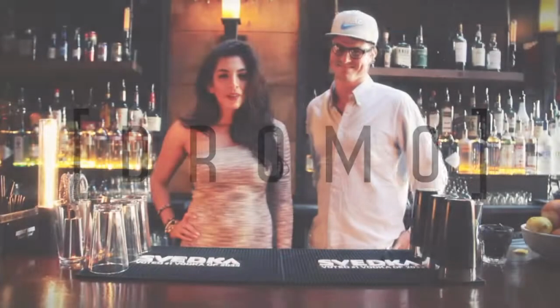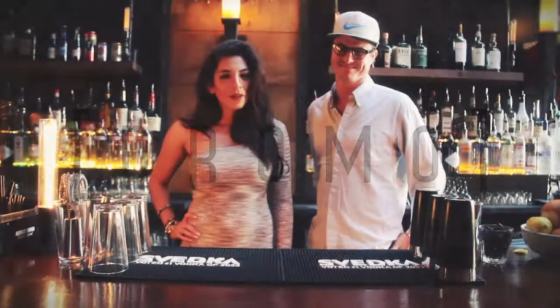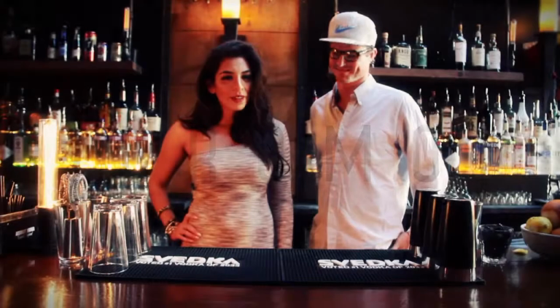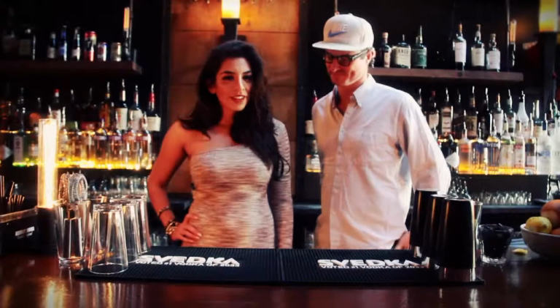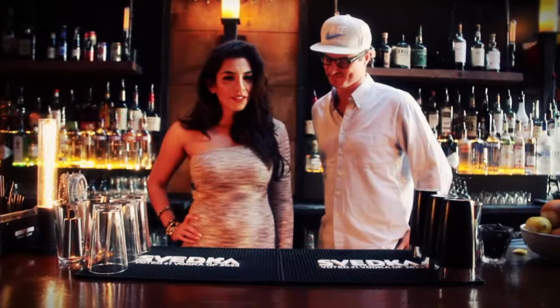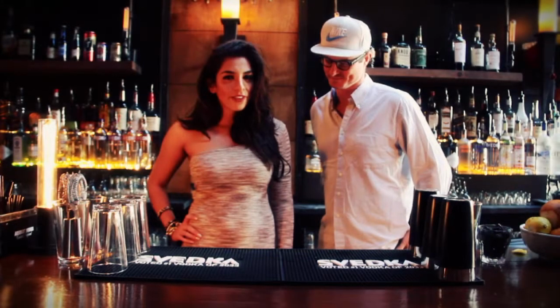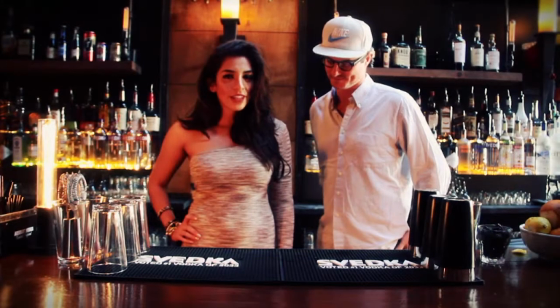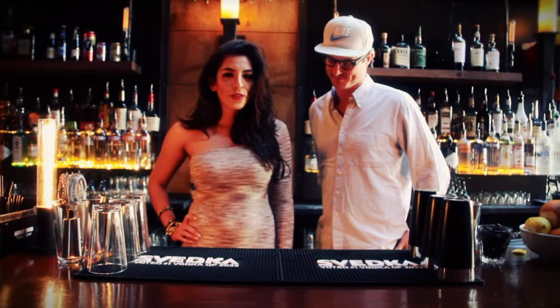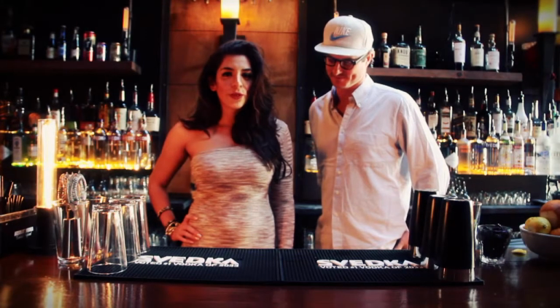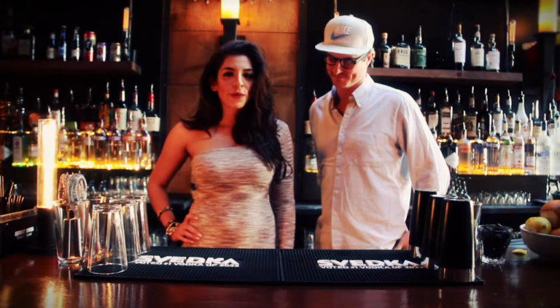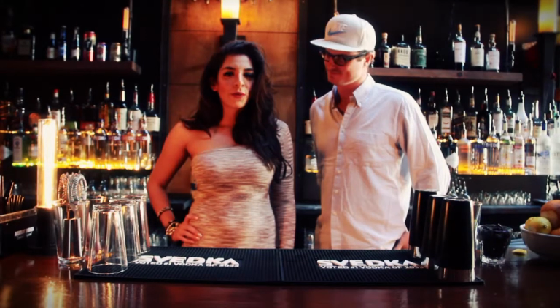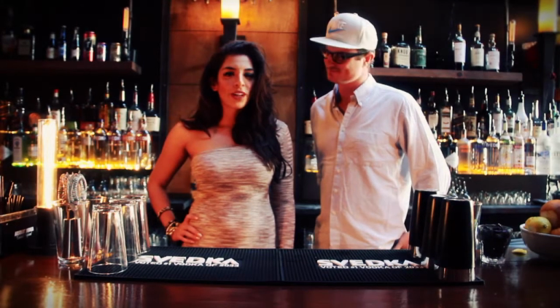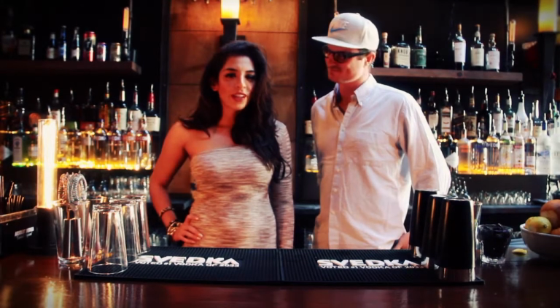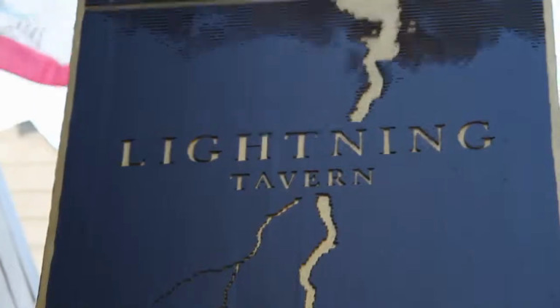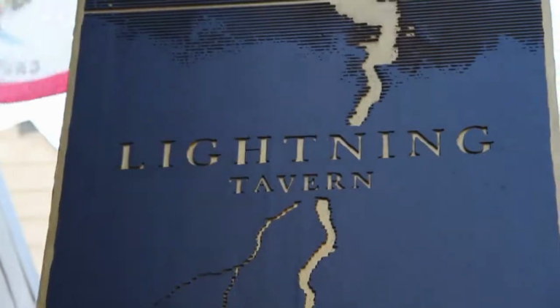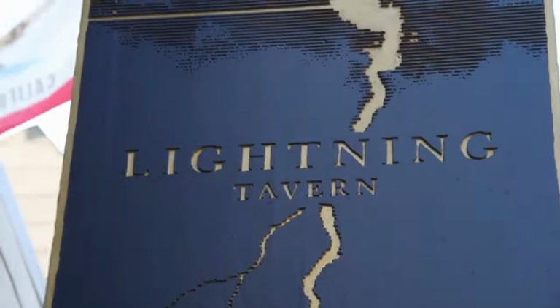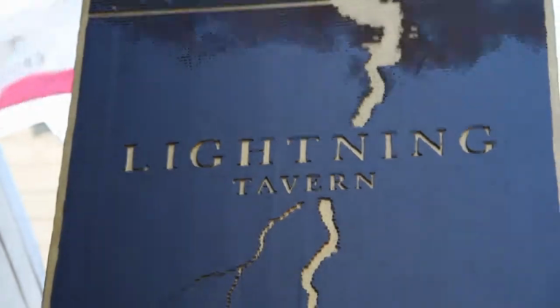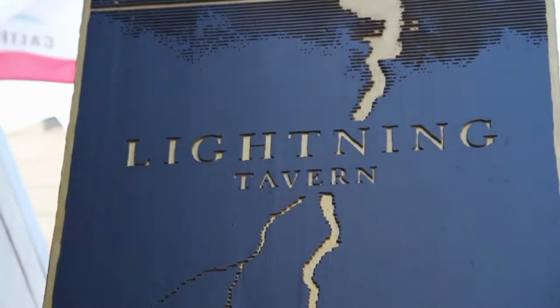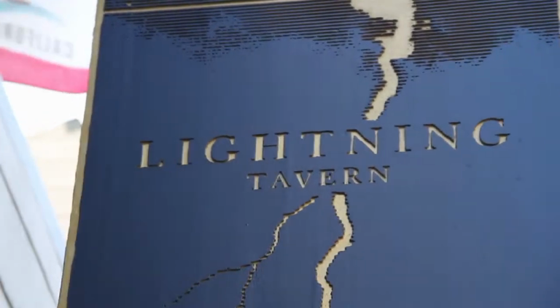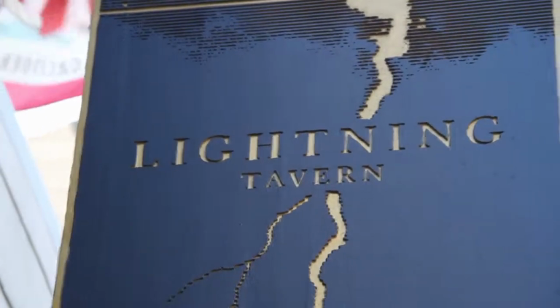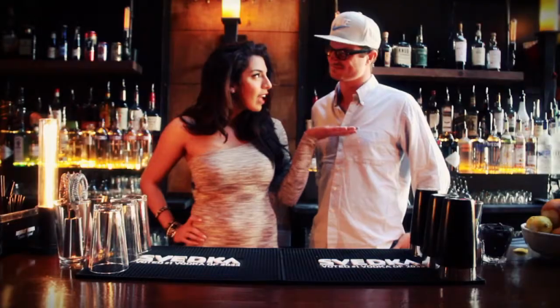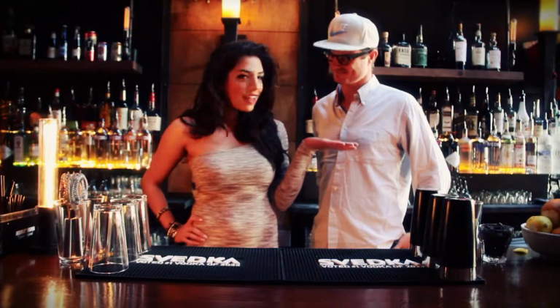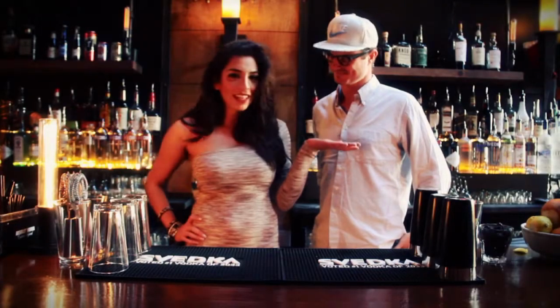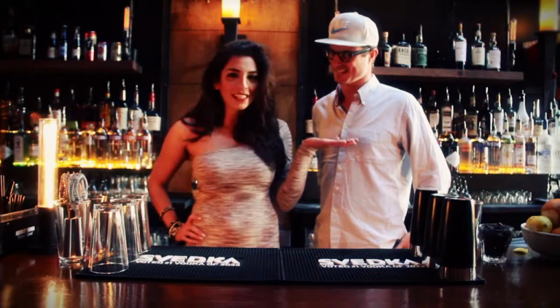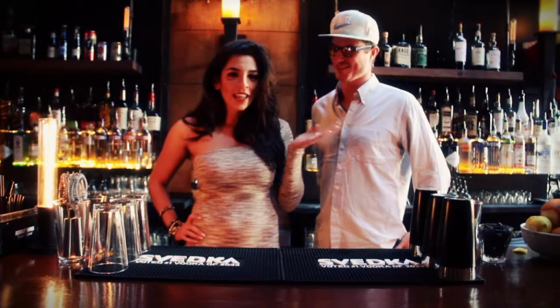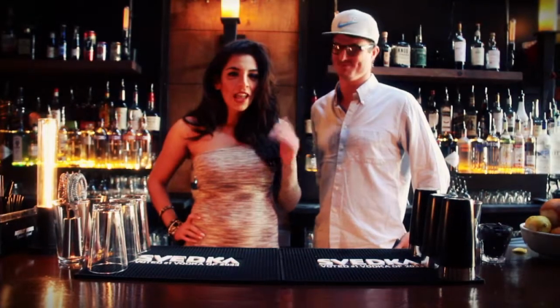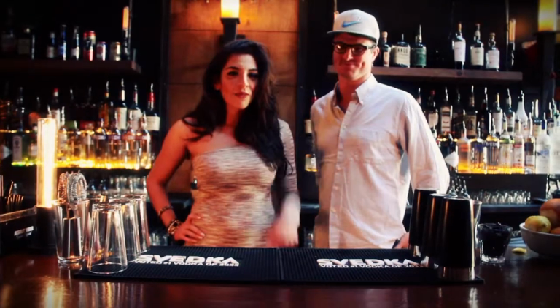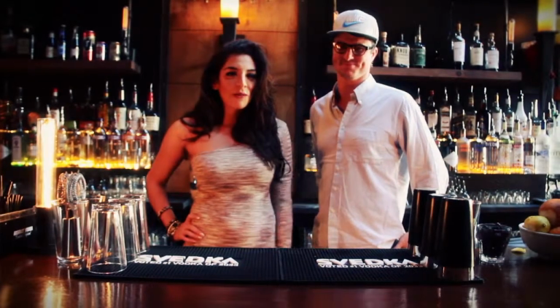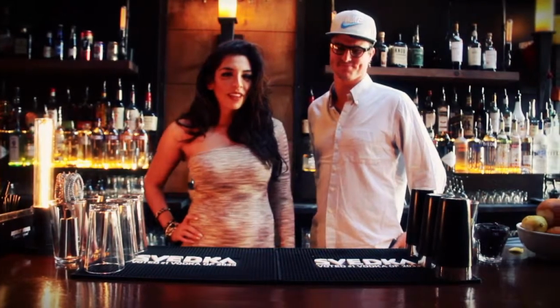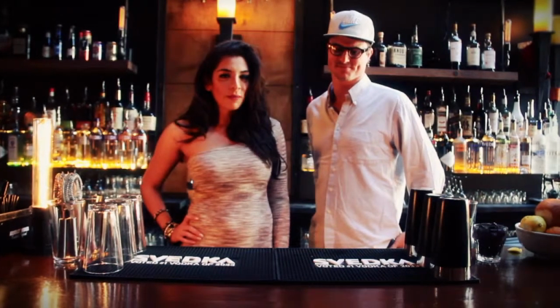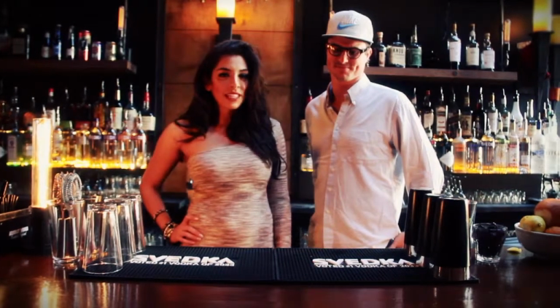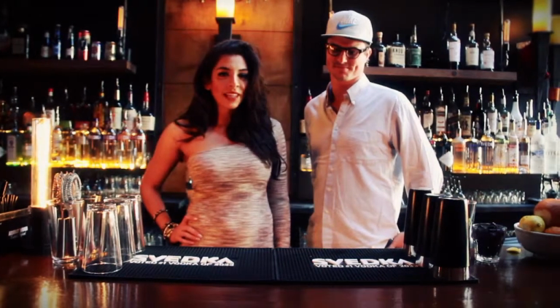Welcome to Cocktail Fridays with Dromo. We're here at Lightning Tavern with Alex and we'll be making a martini.